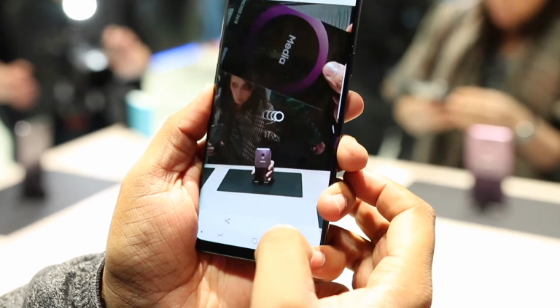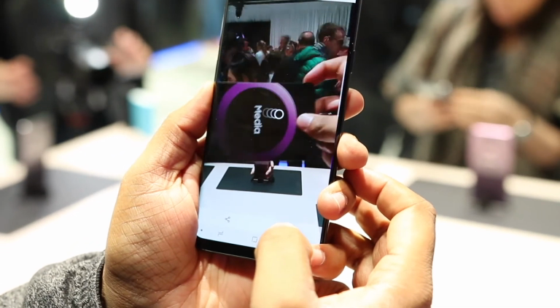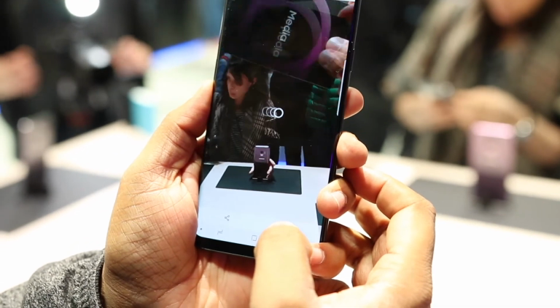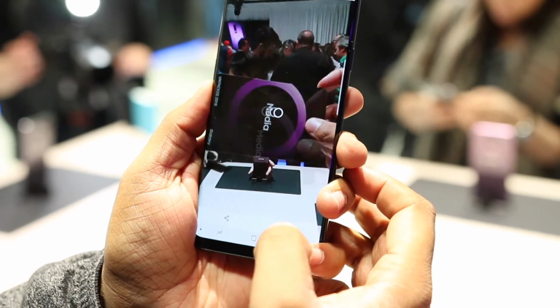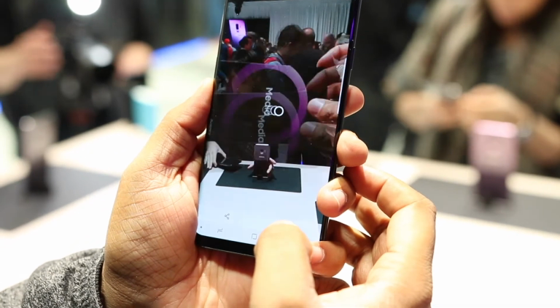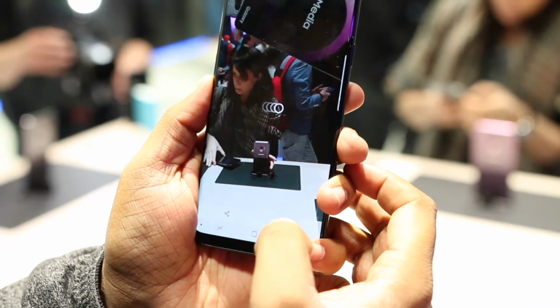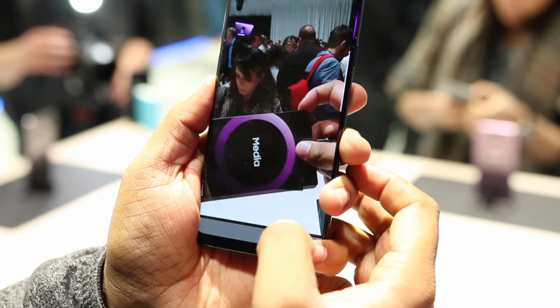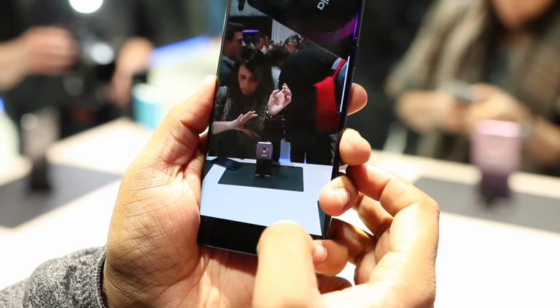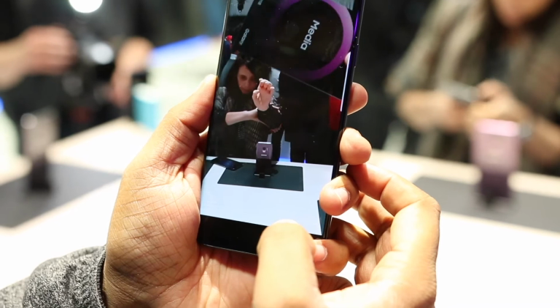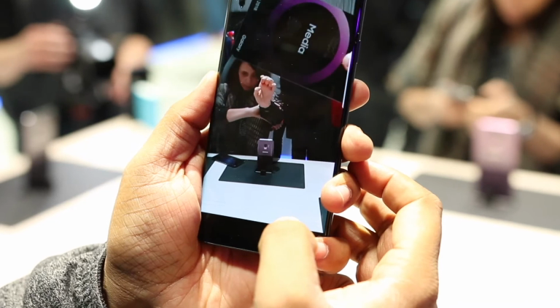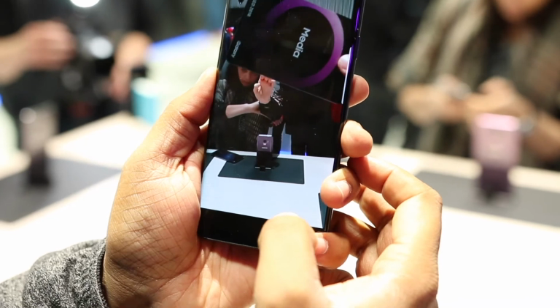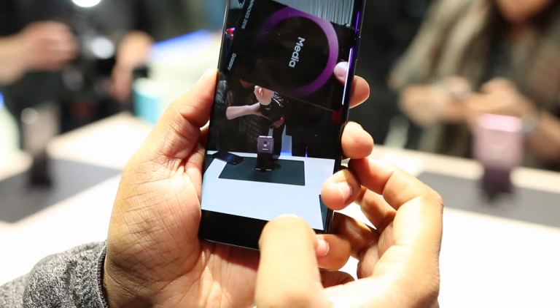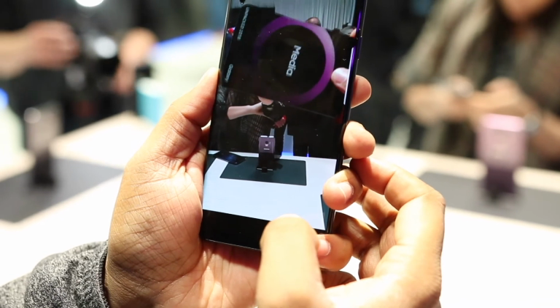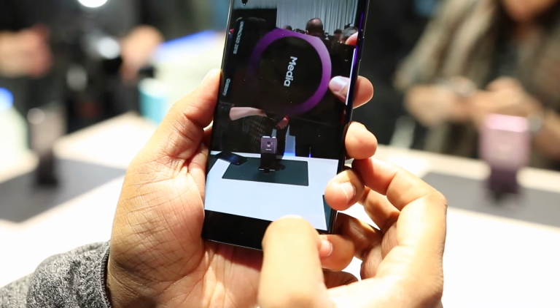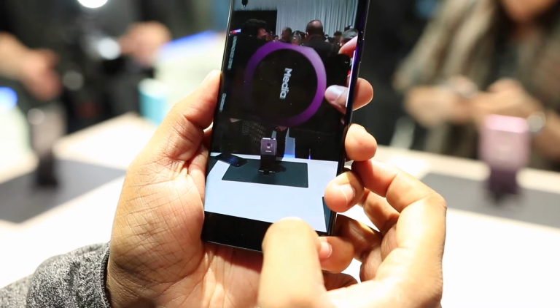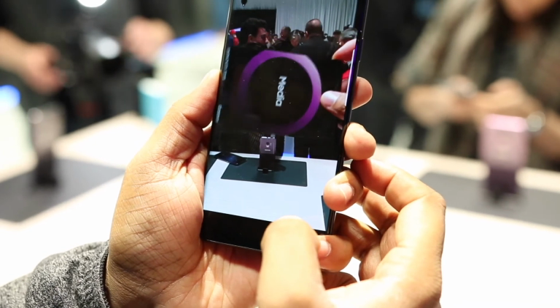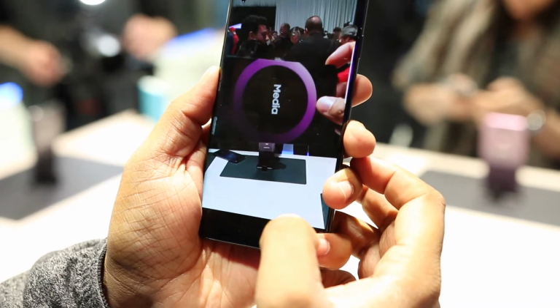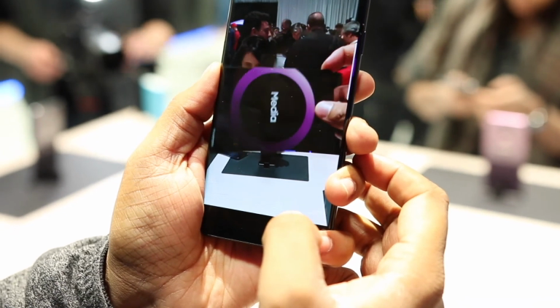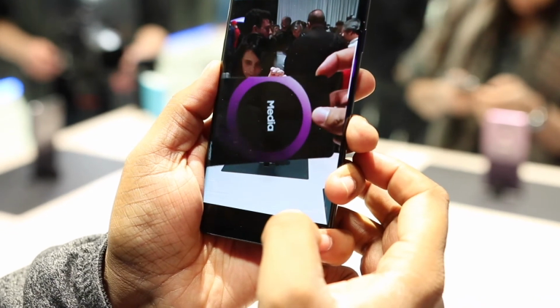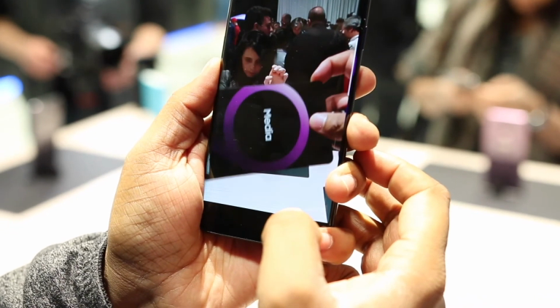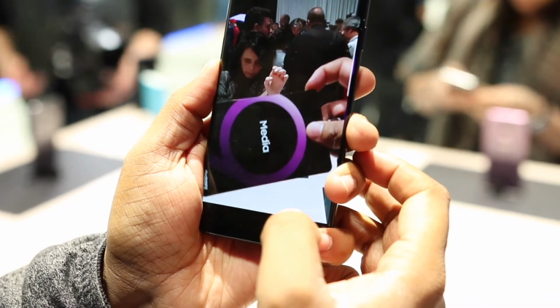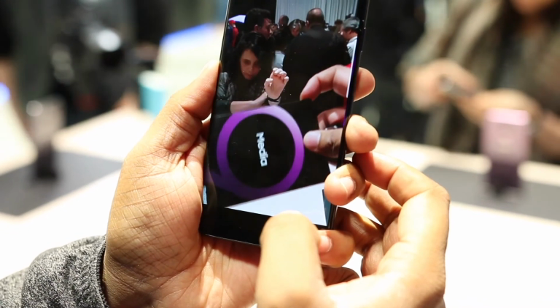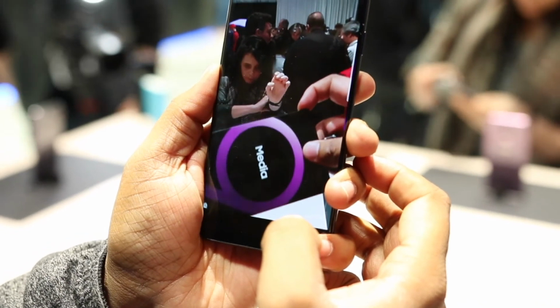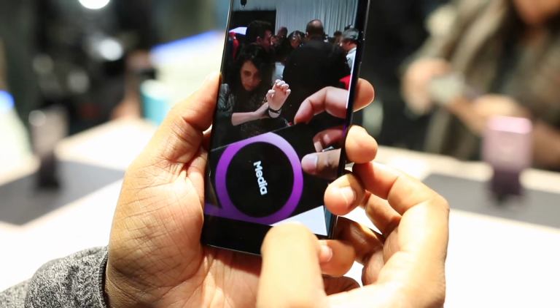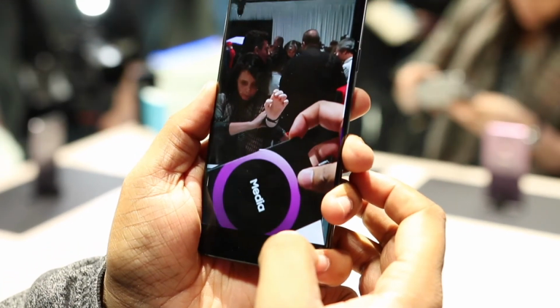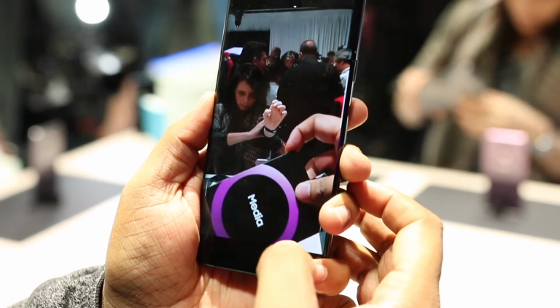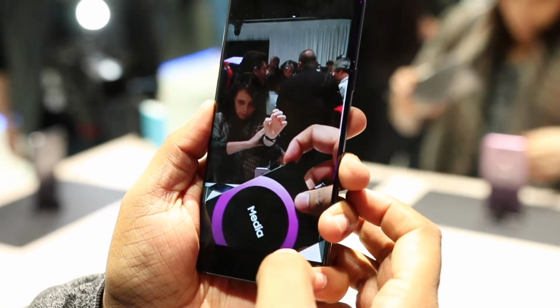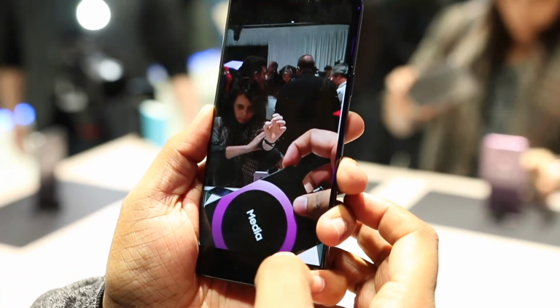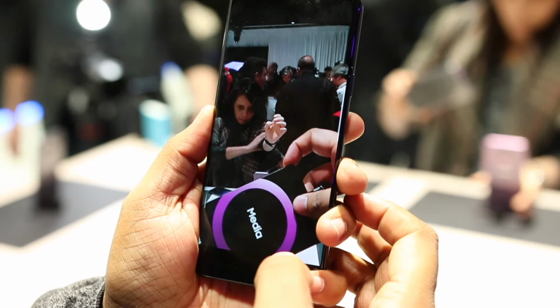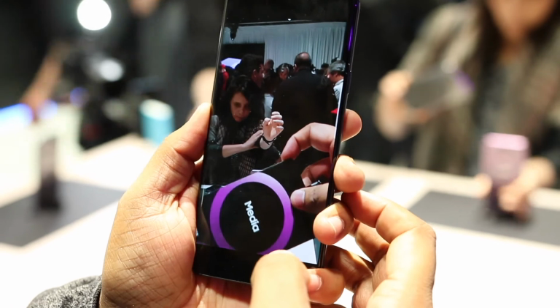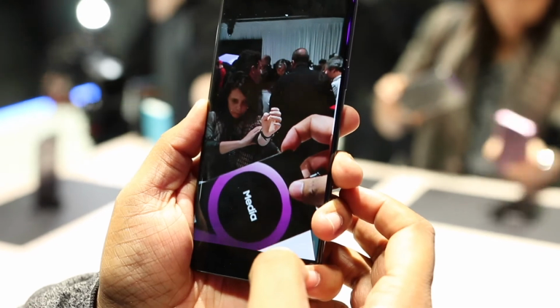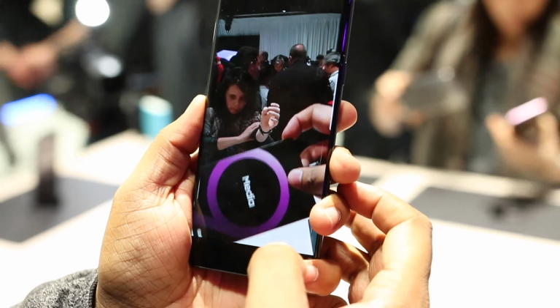Unlike Sony's Xperia XZ2, where you can capture 960fps slow-mo videos at 1080p, on the S9 you are limited to 720p resolution.